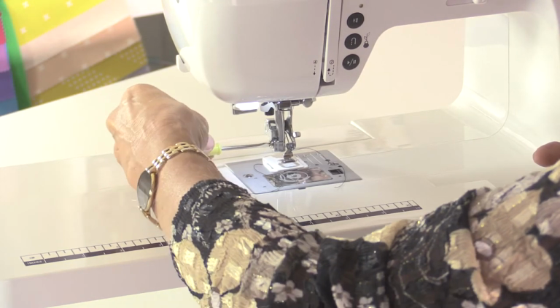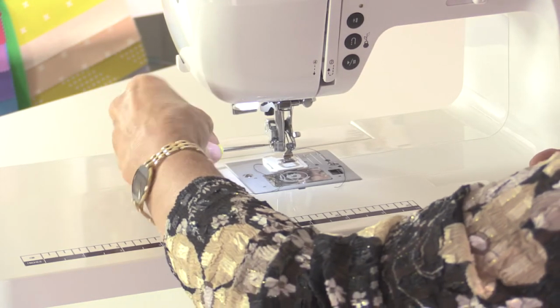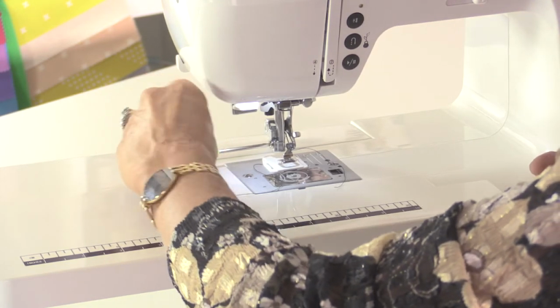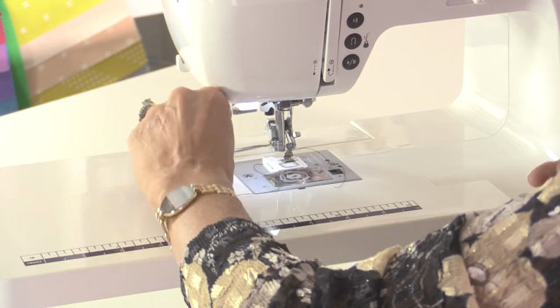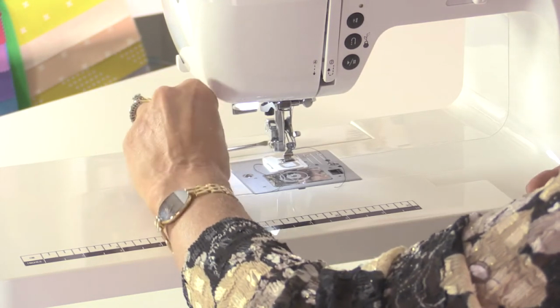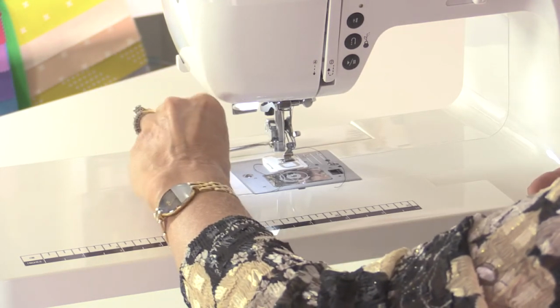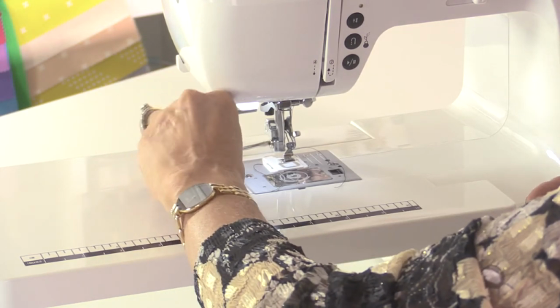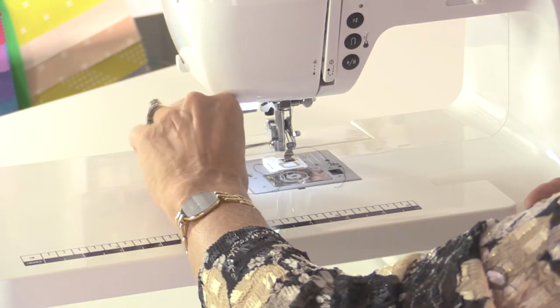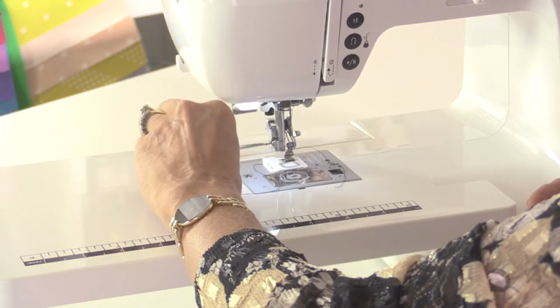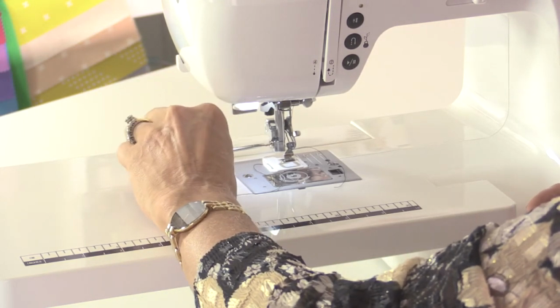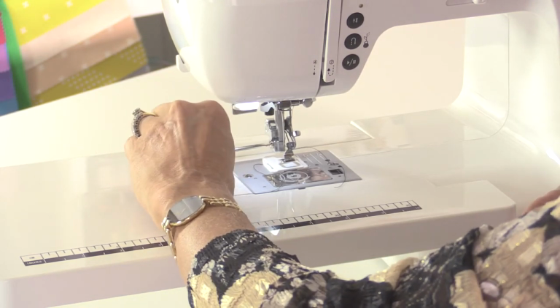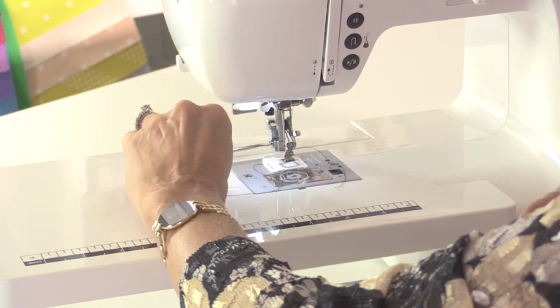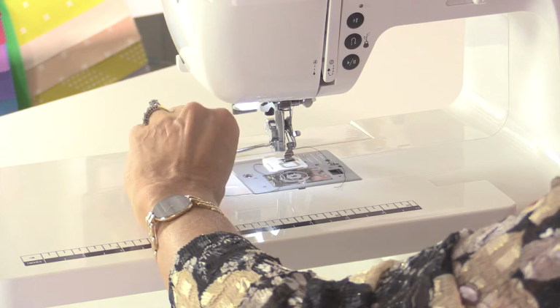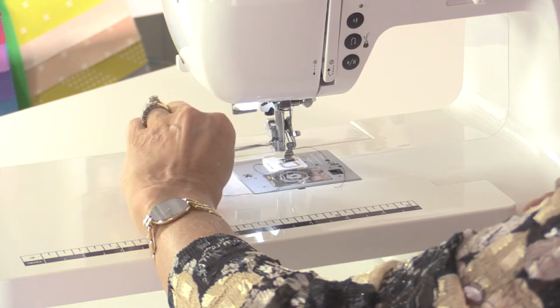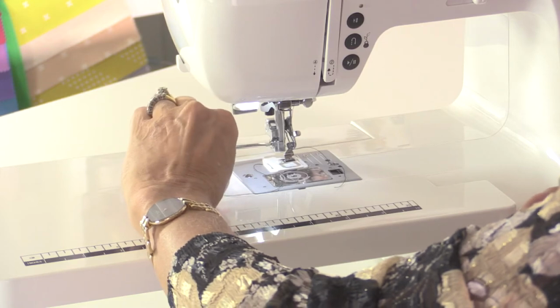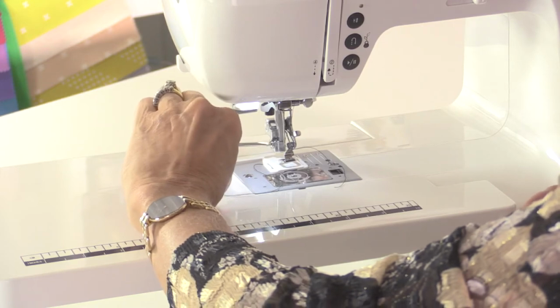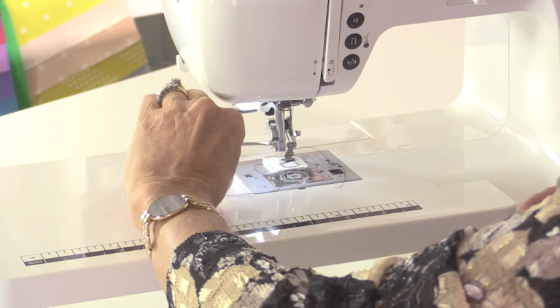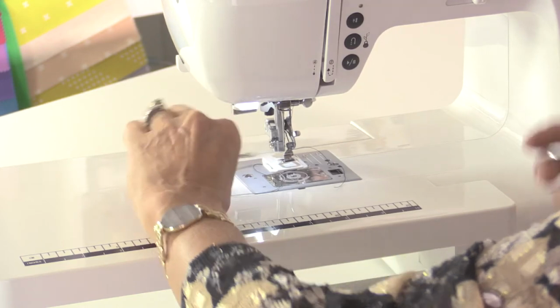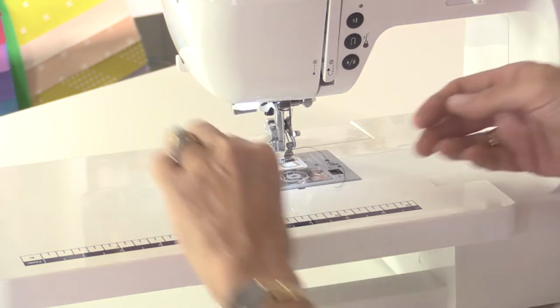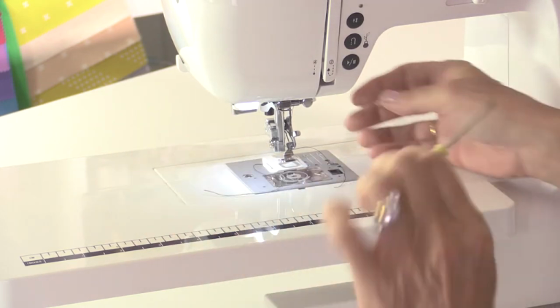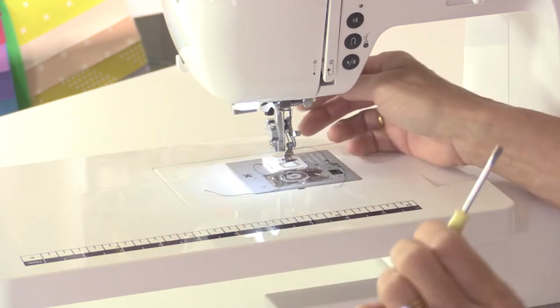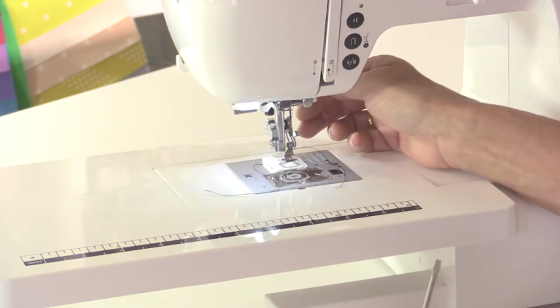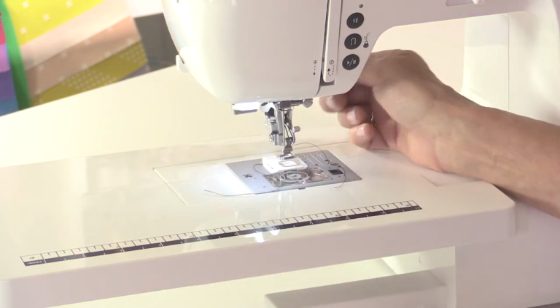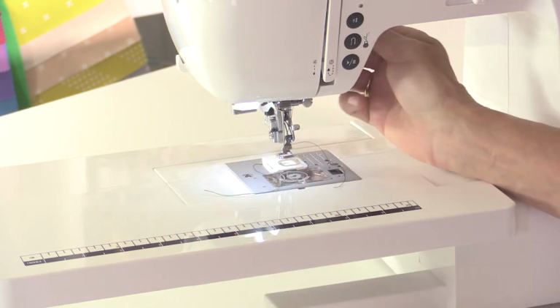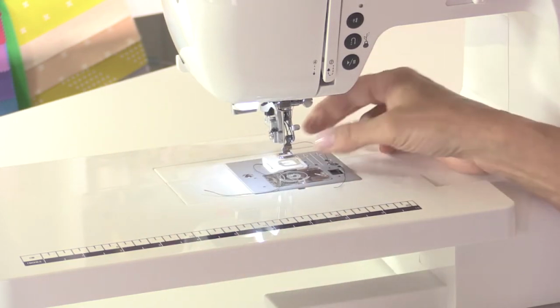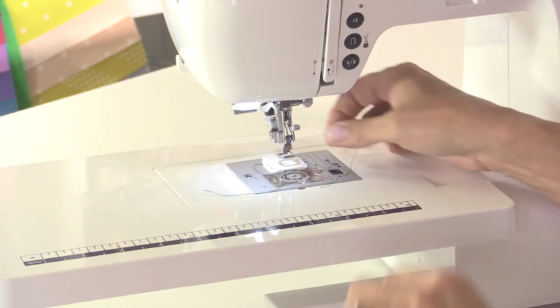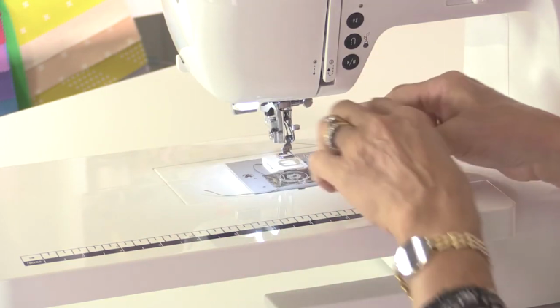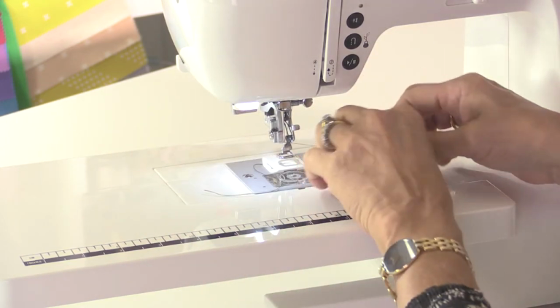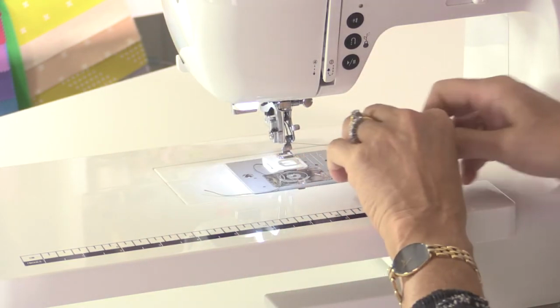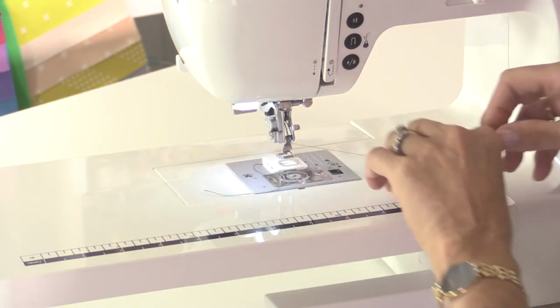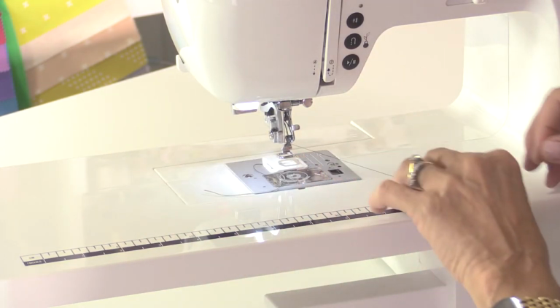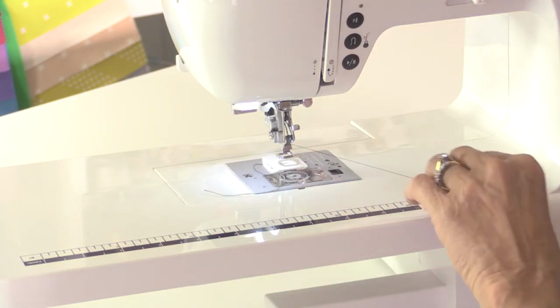This is the same foot you'd use for free motion embroidery or free machine embroidery — but that's a different video. This time we're just going to use it for tacking.